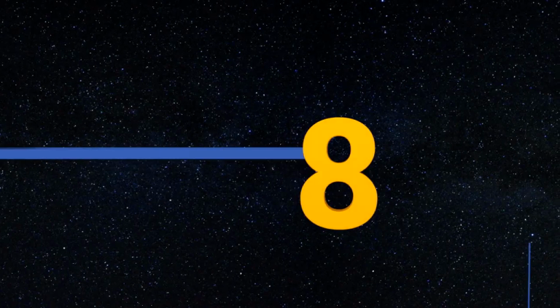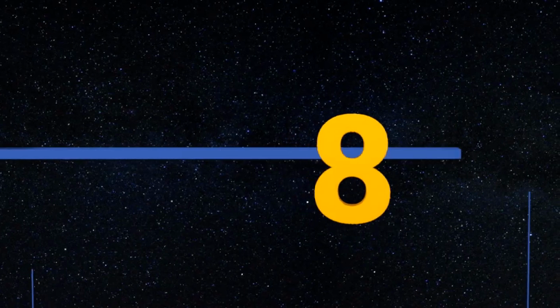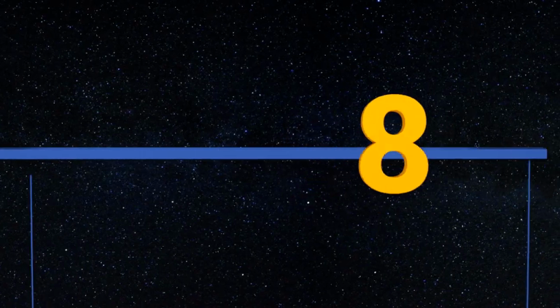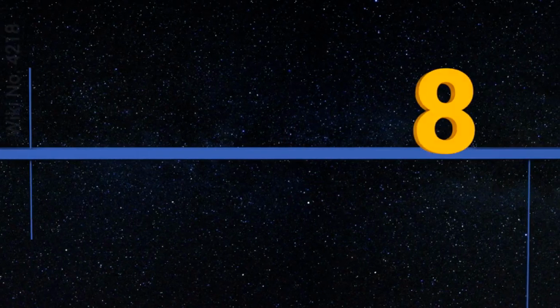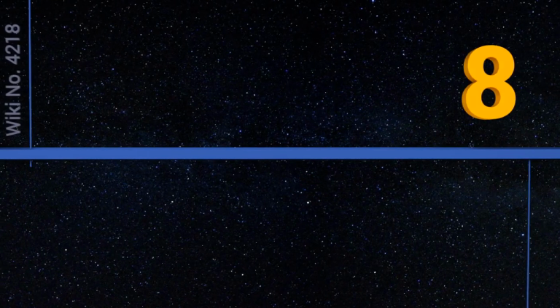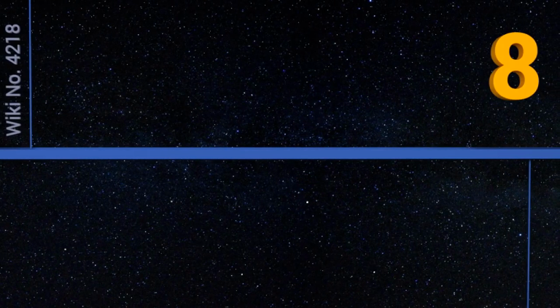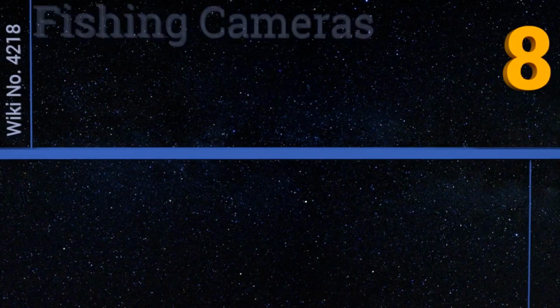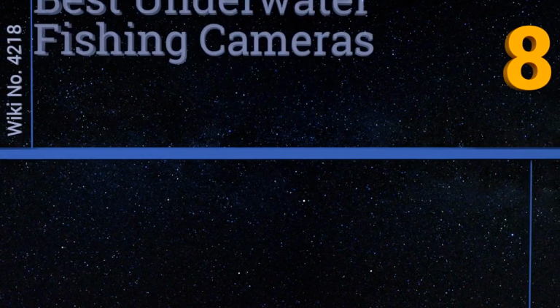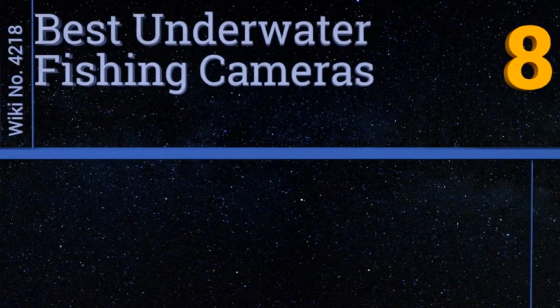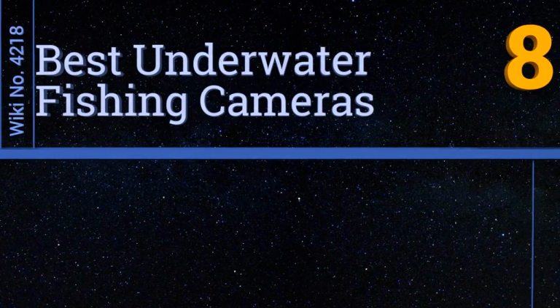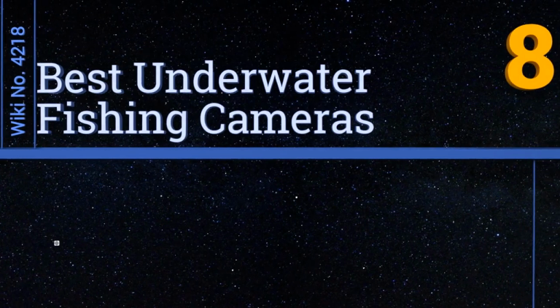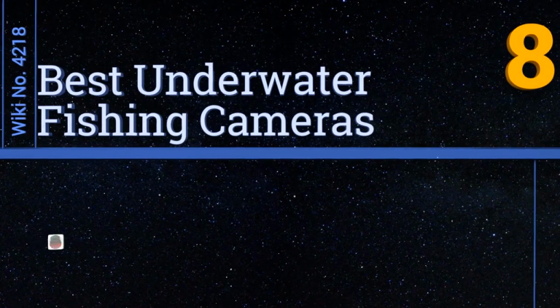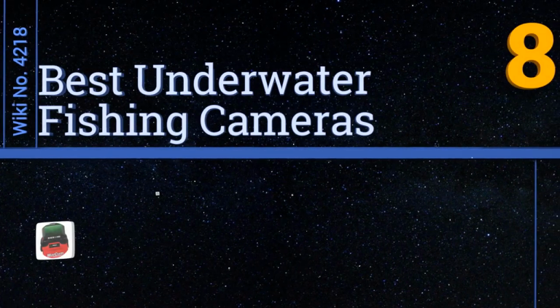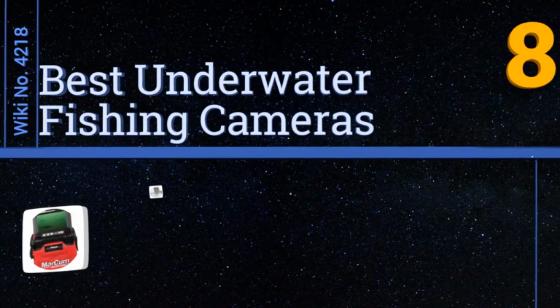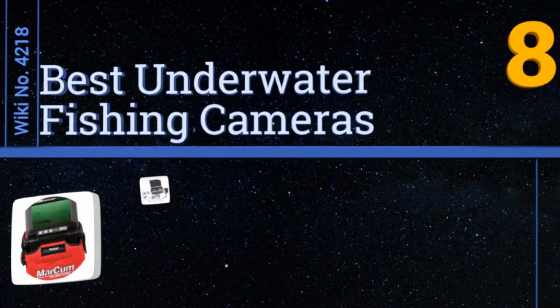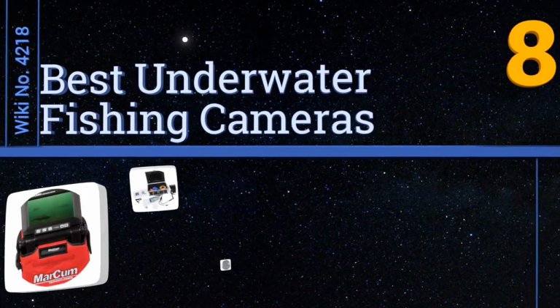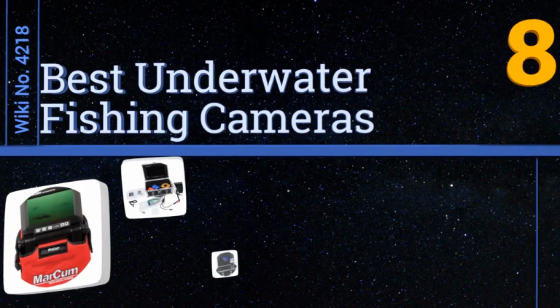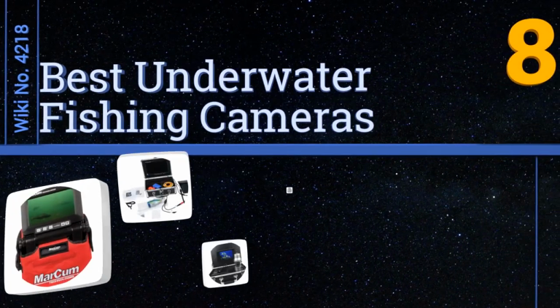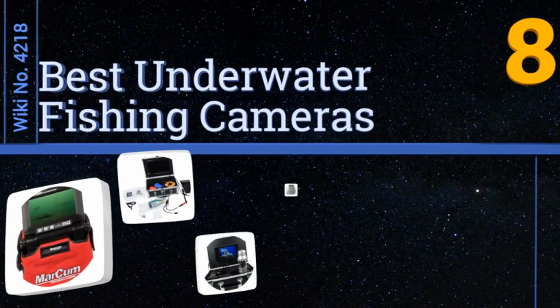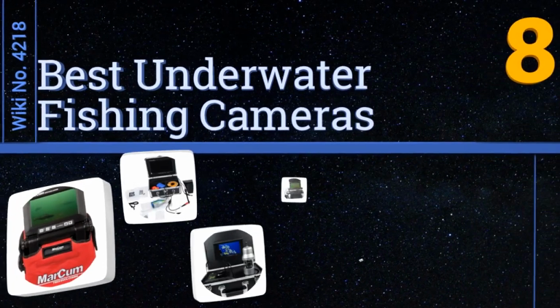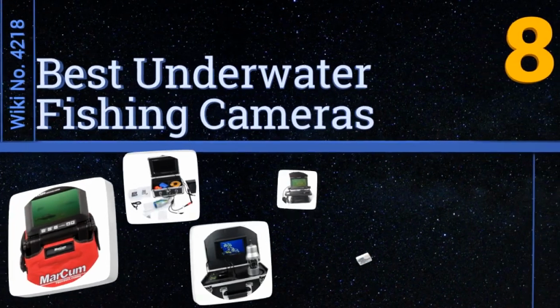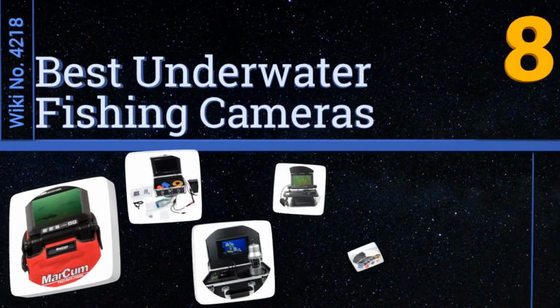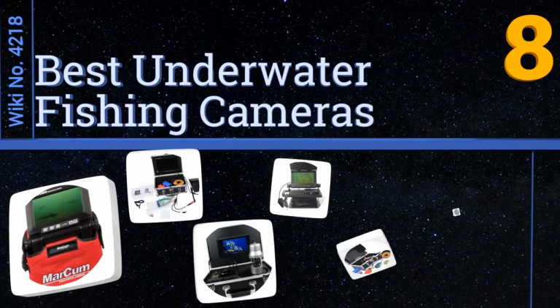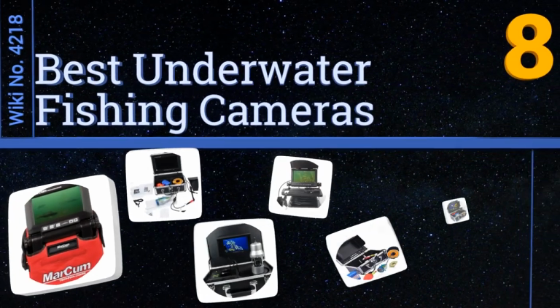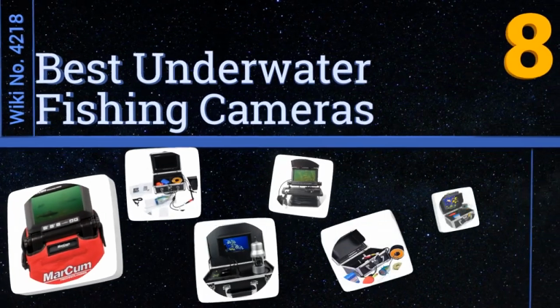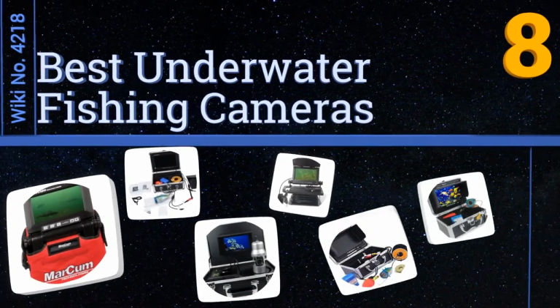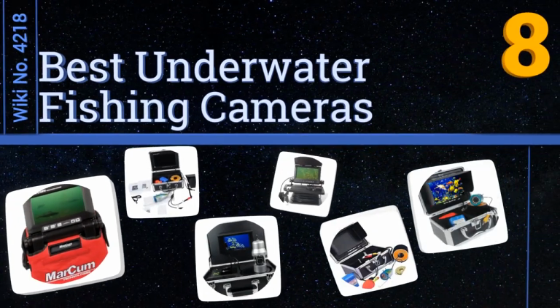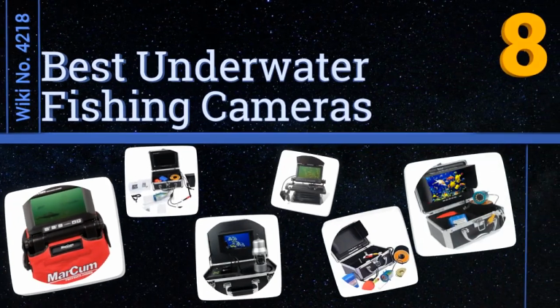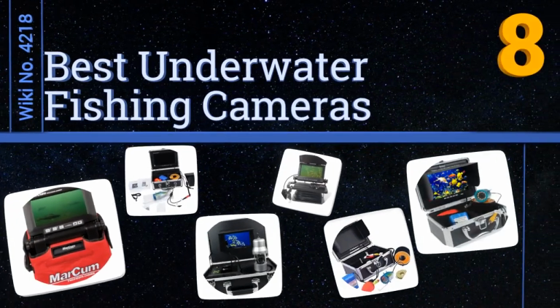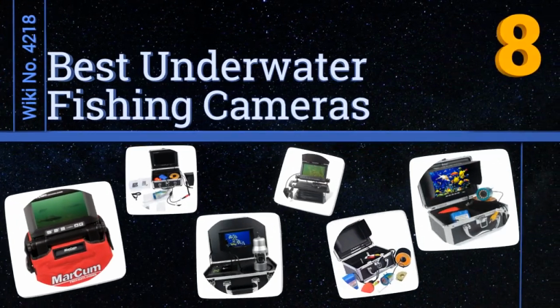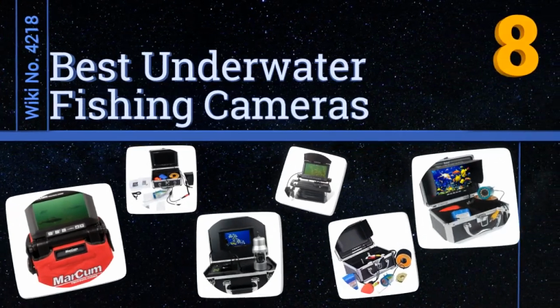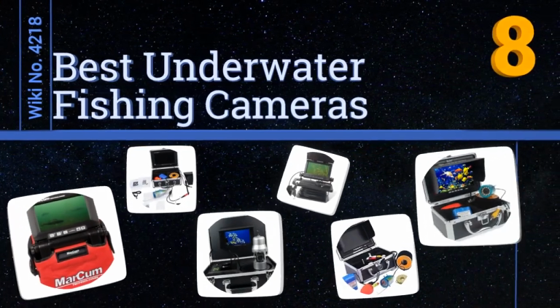Easyvid presents the eight best underwater fishing cameras. Let's get started with the list.